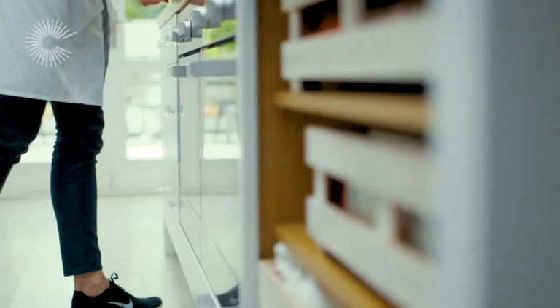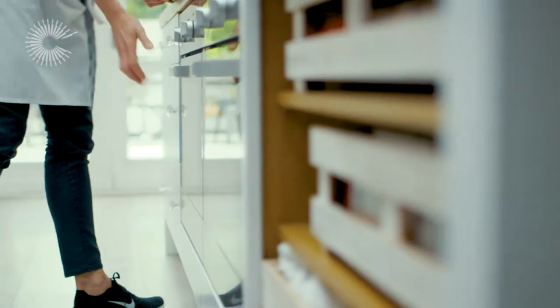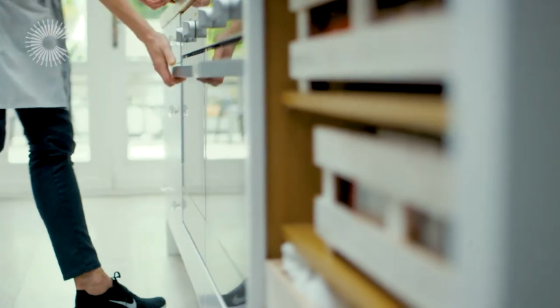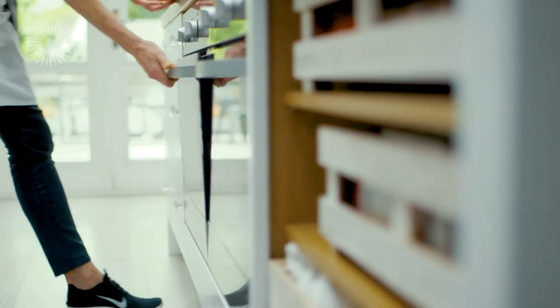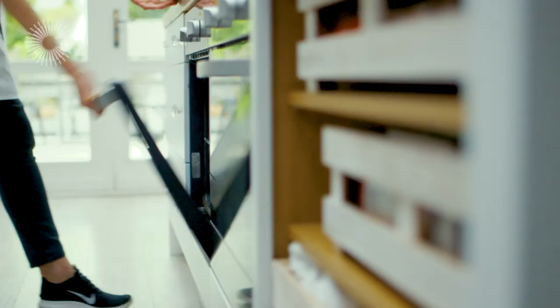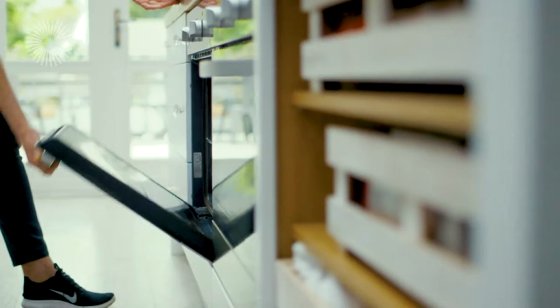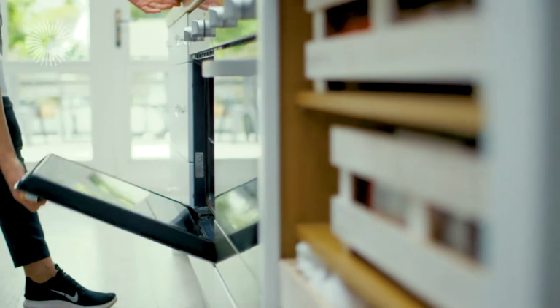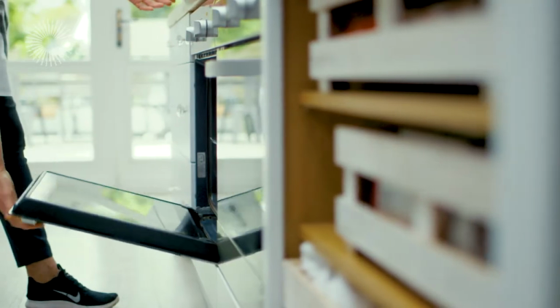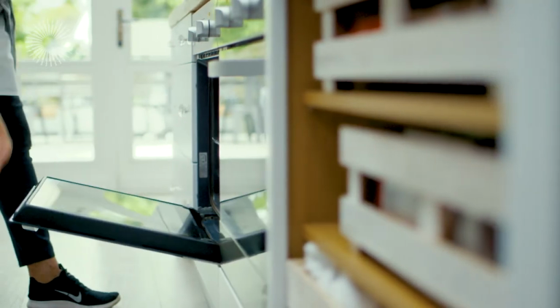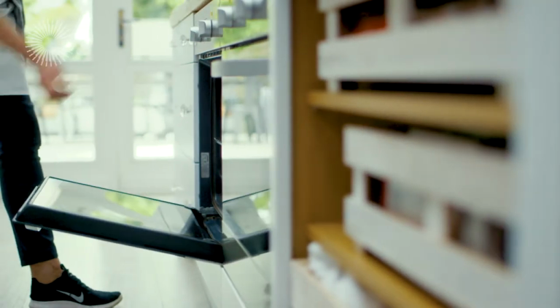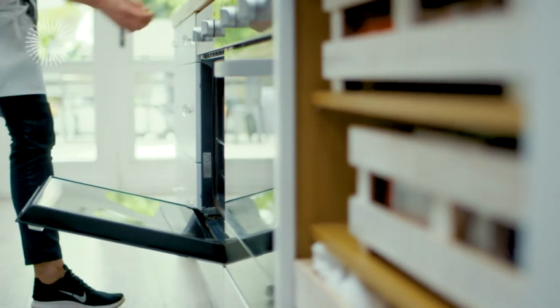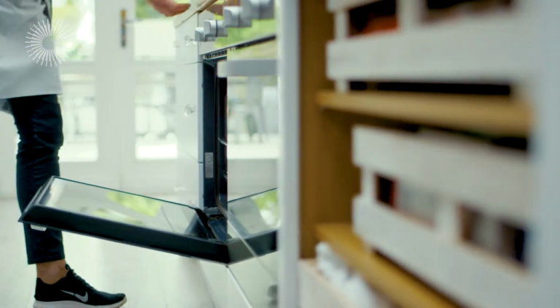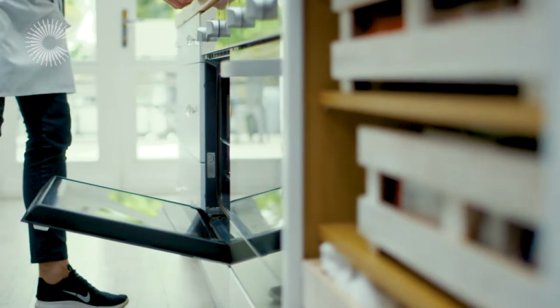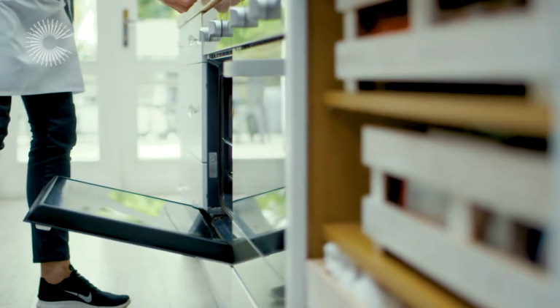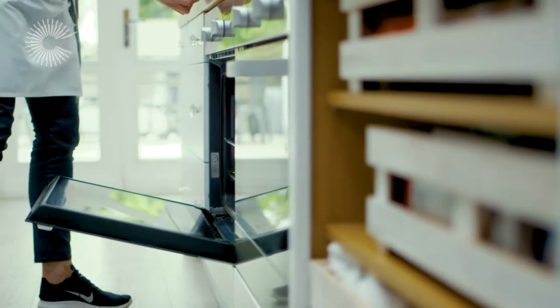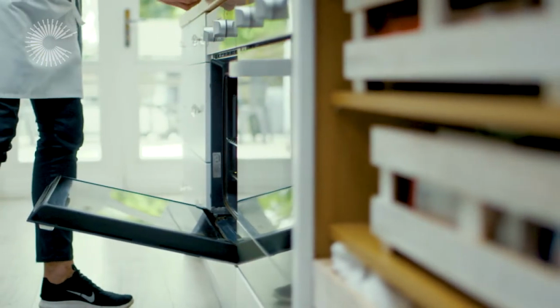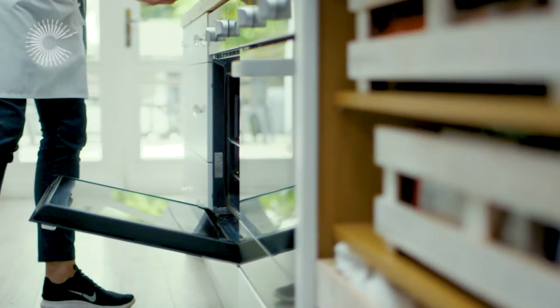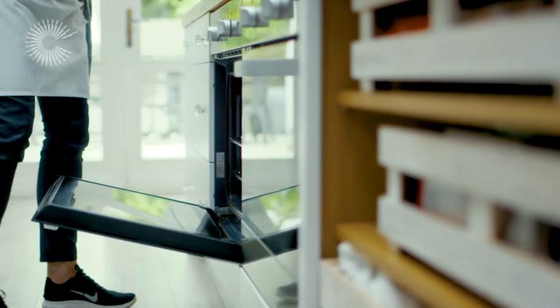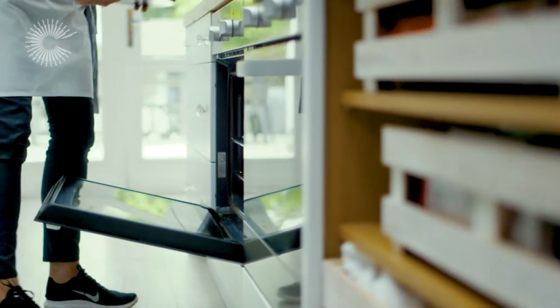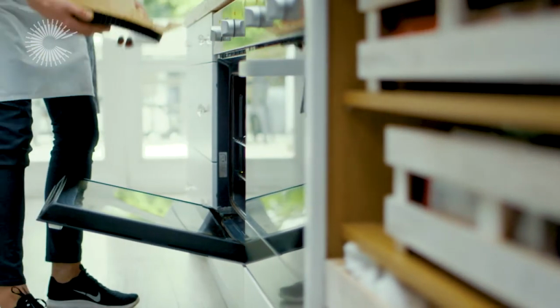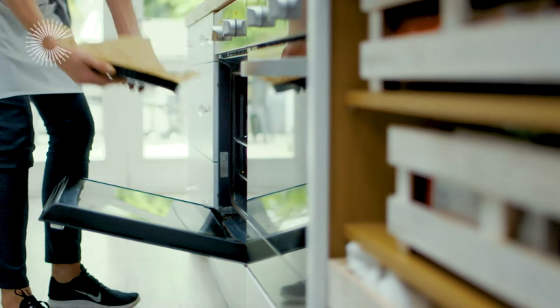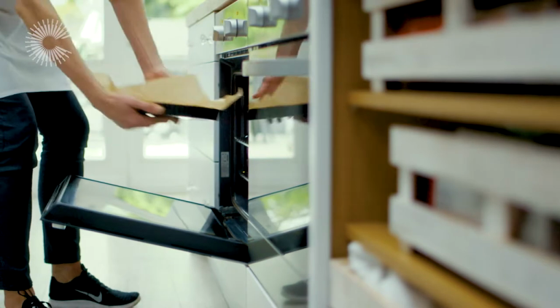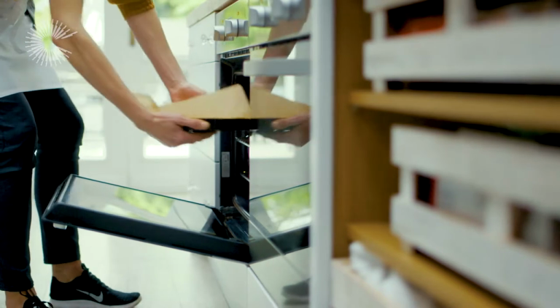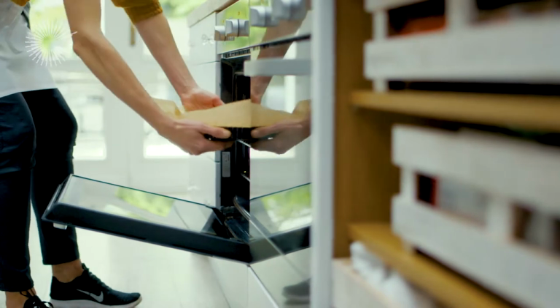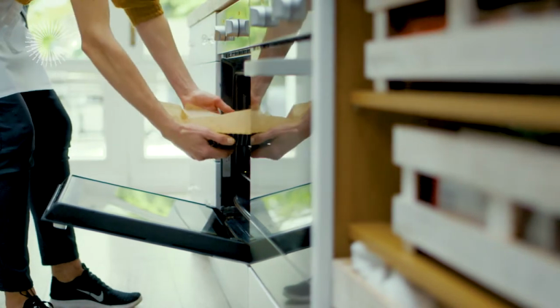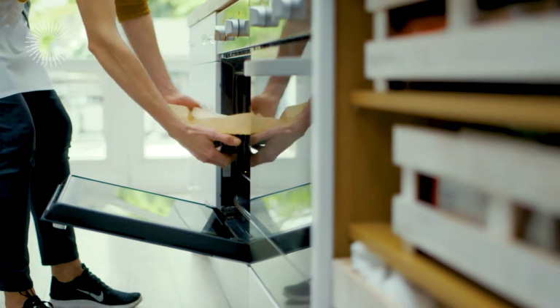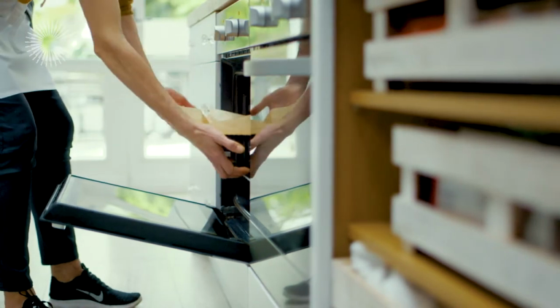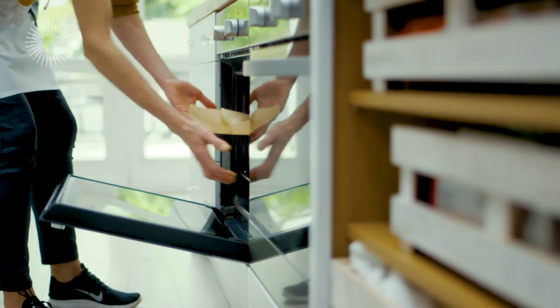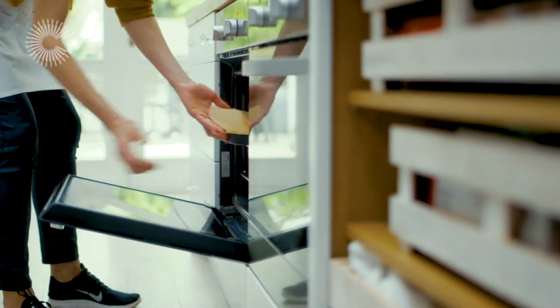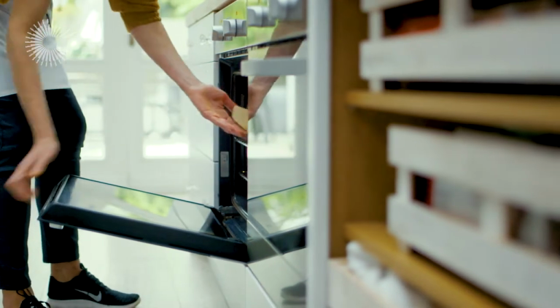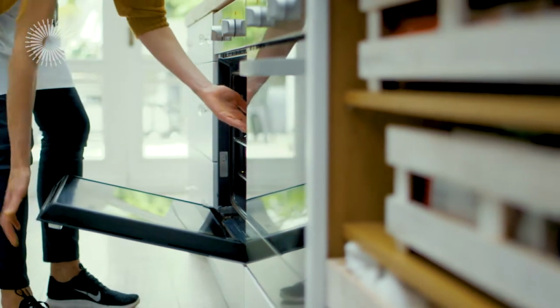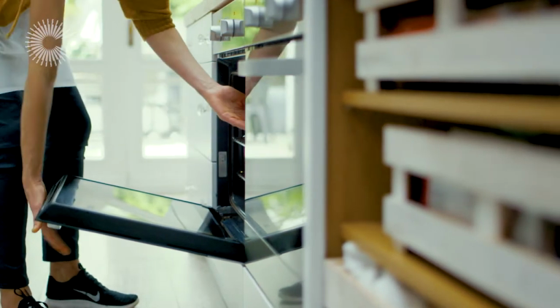That's looking good. I'm just going to put it in the oven now at 180 degrees for about 15-20 minutes.